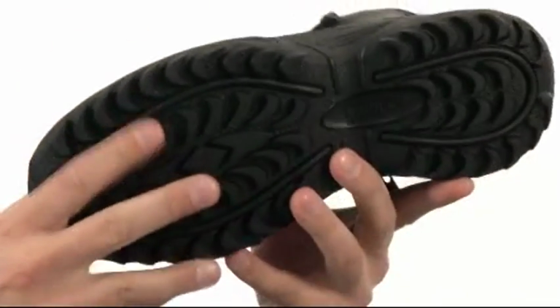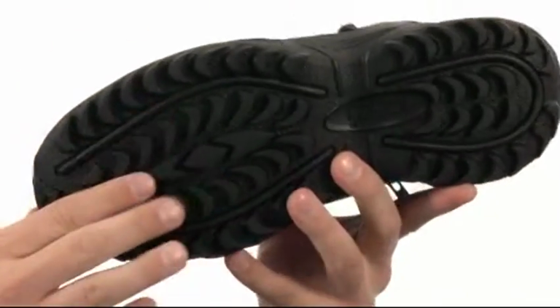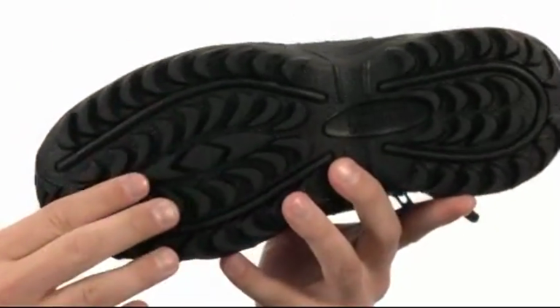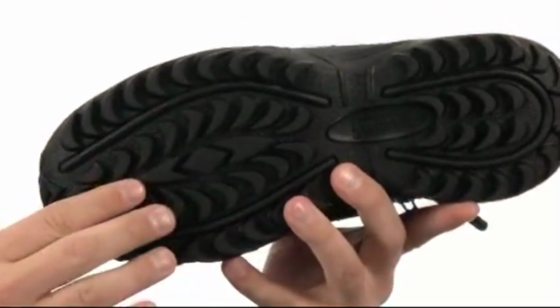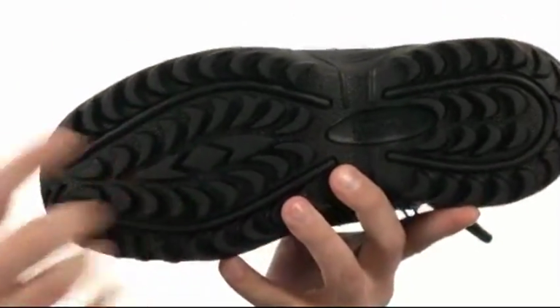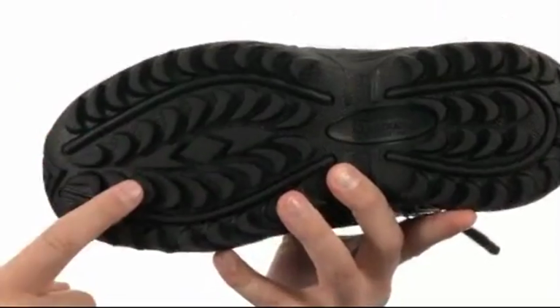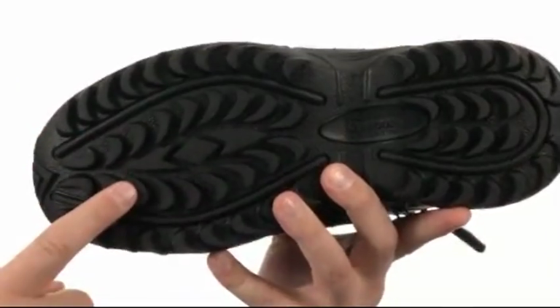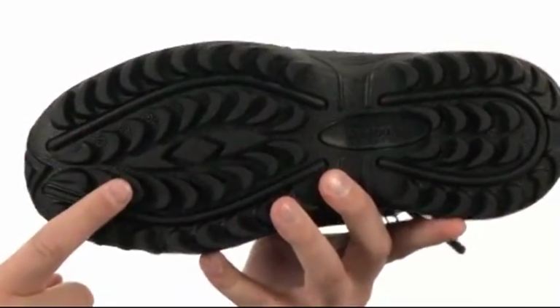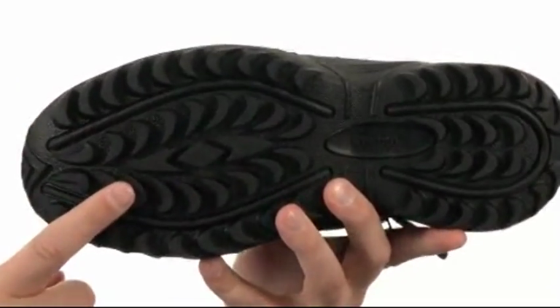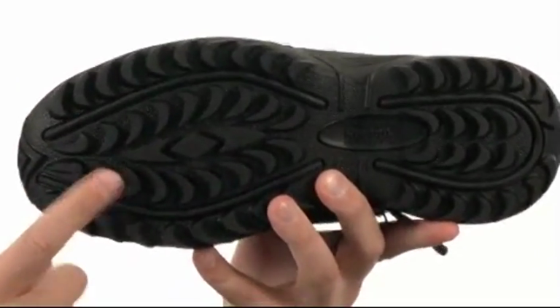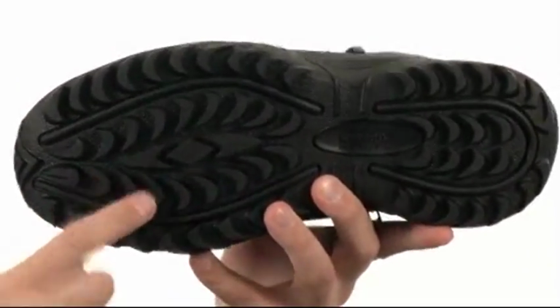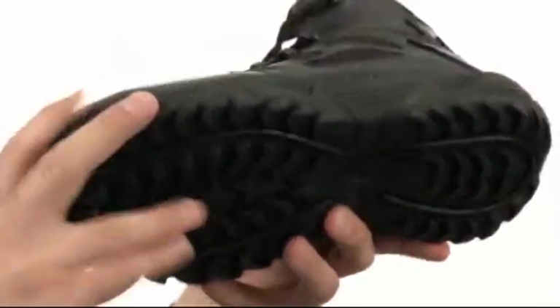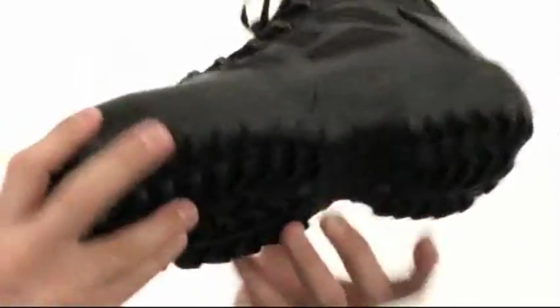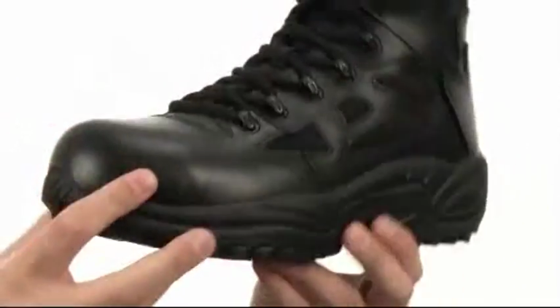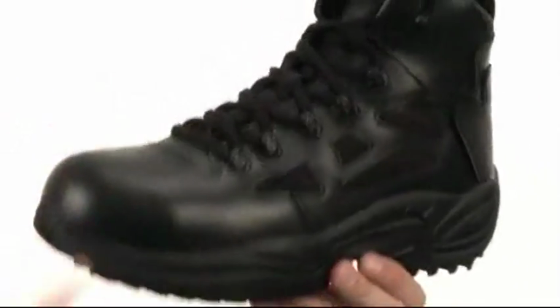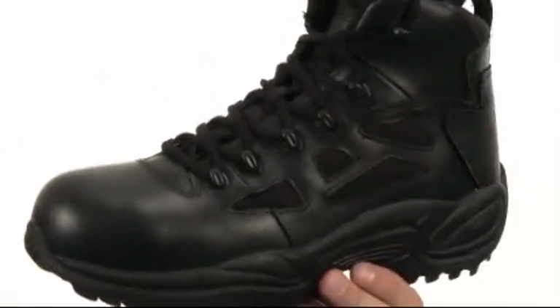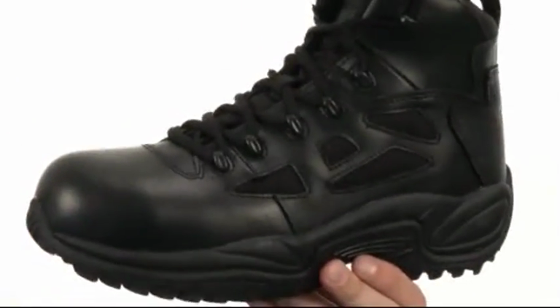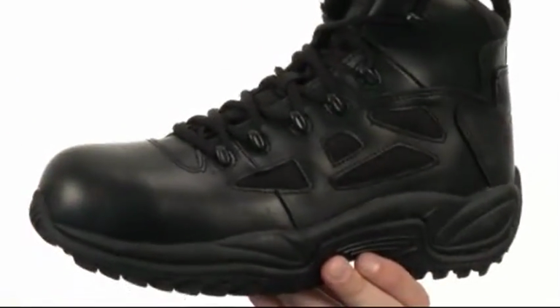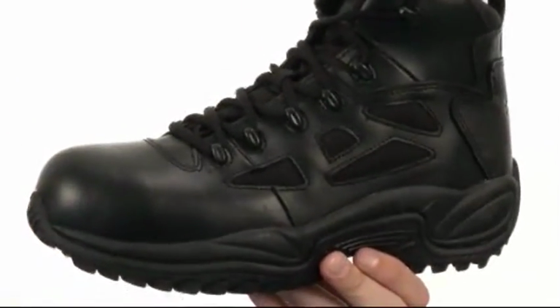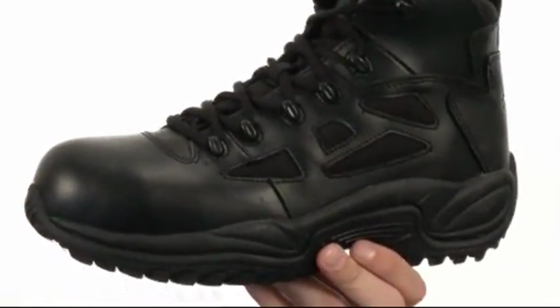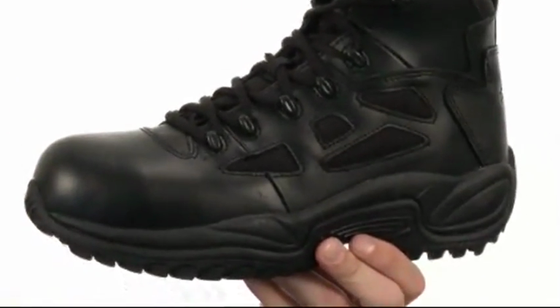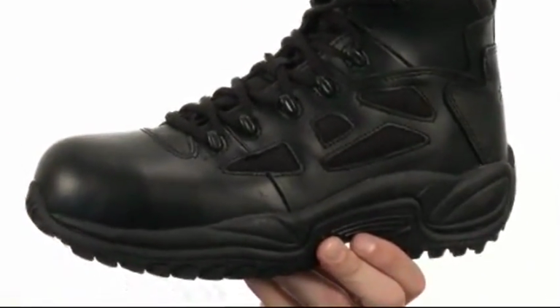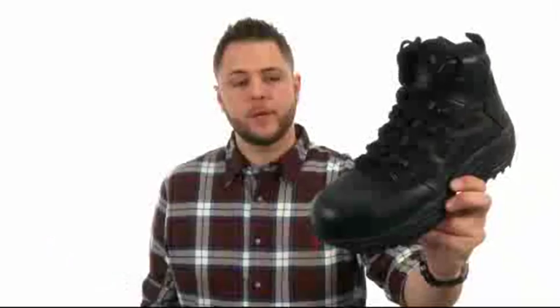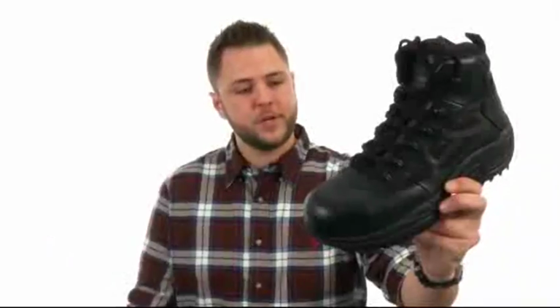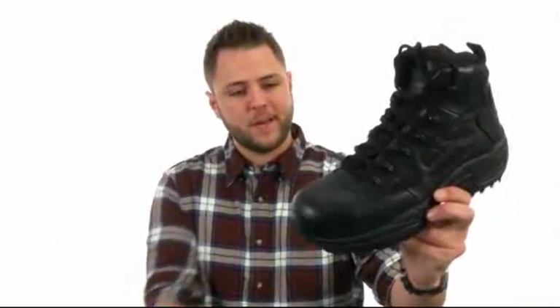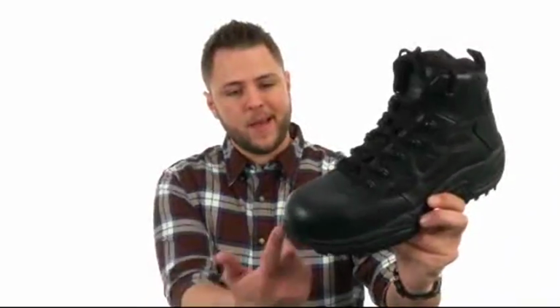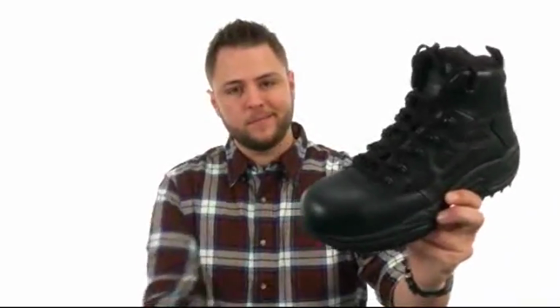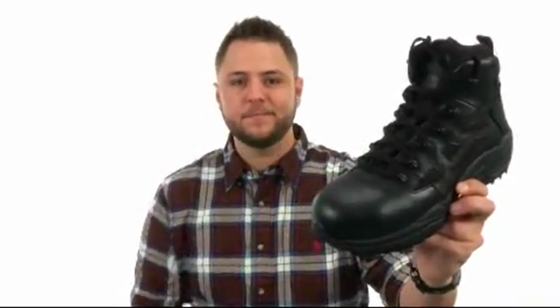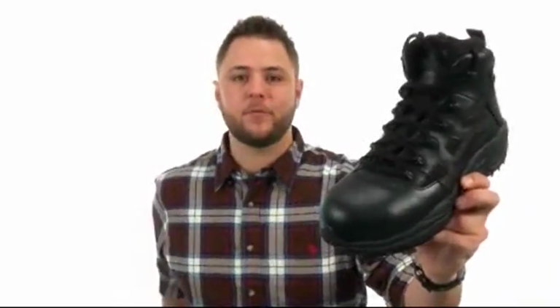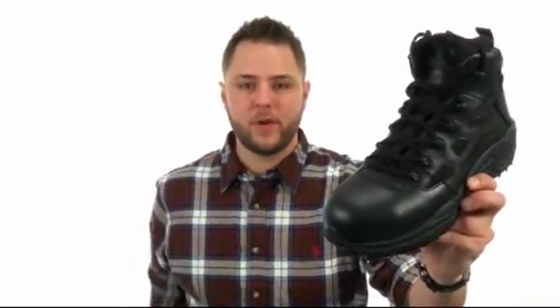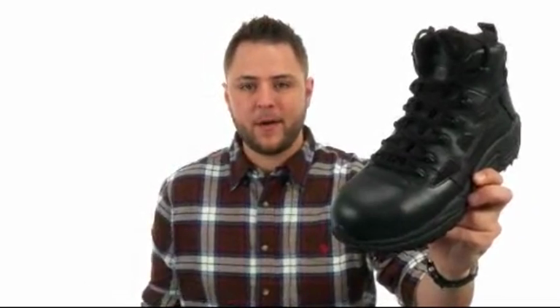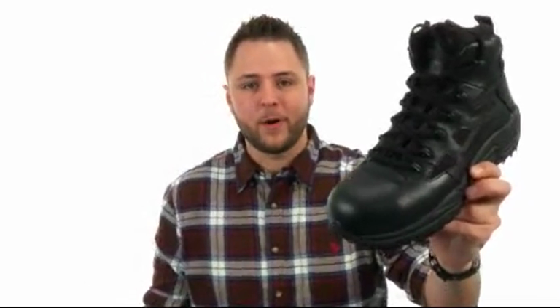And here on the bottom, we have an extremely durable rubber outsole that'll help keep you nice and steady. Make sure you check them out — they're from Reebok Work.